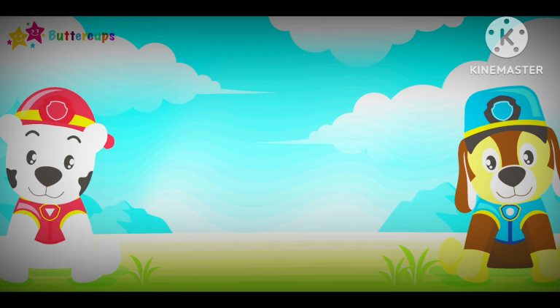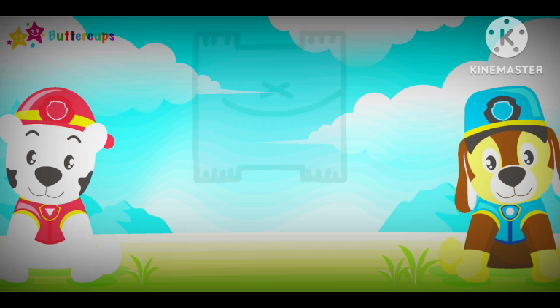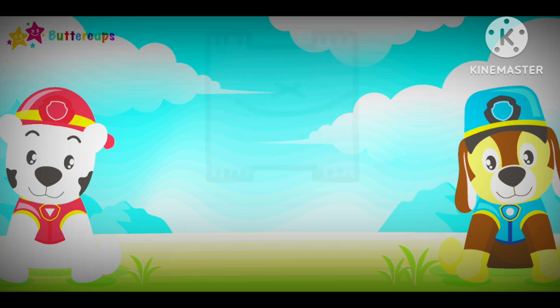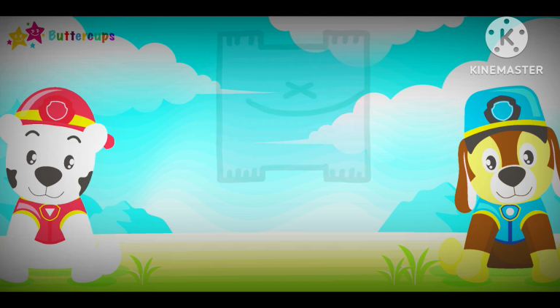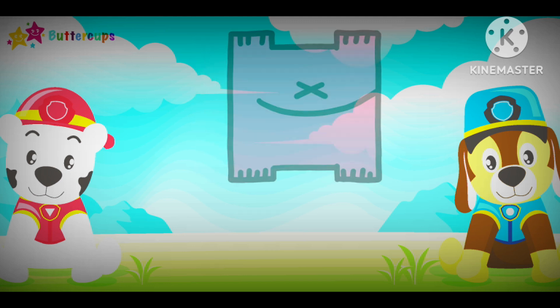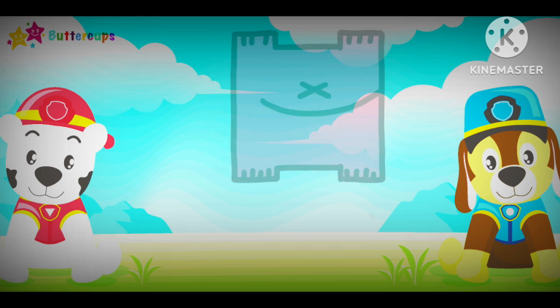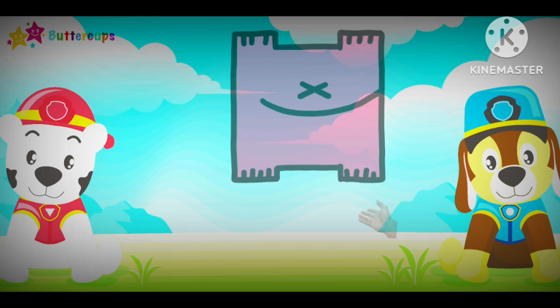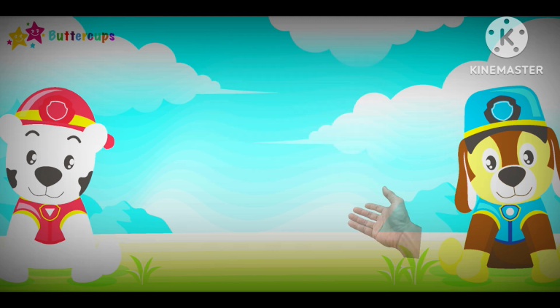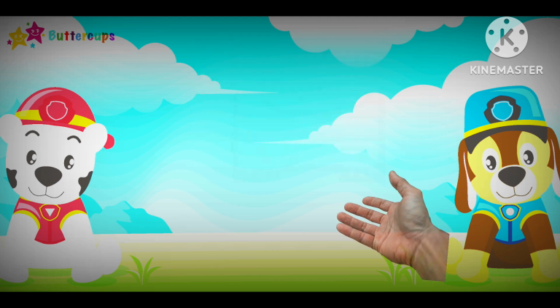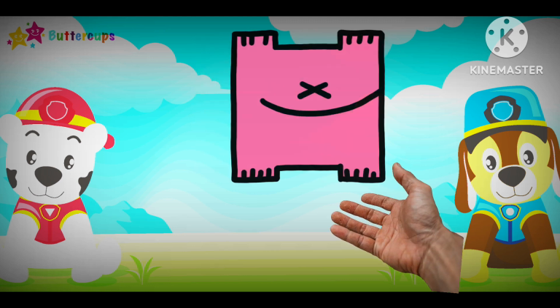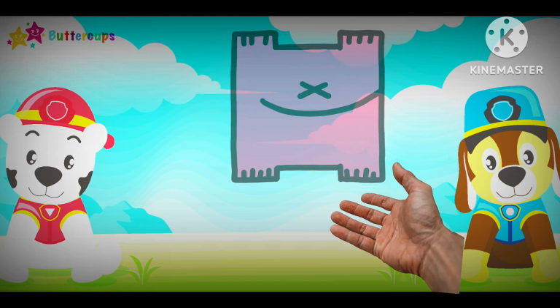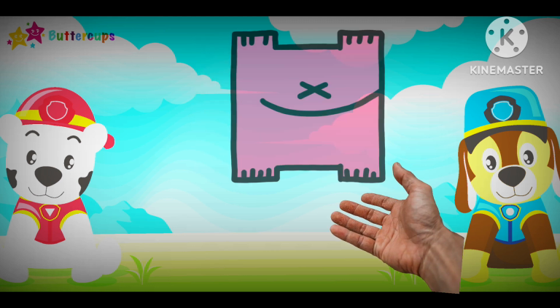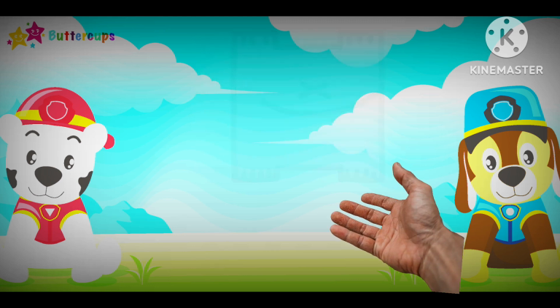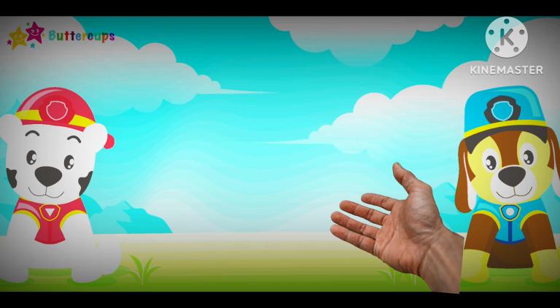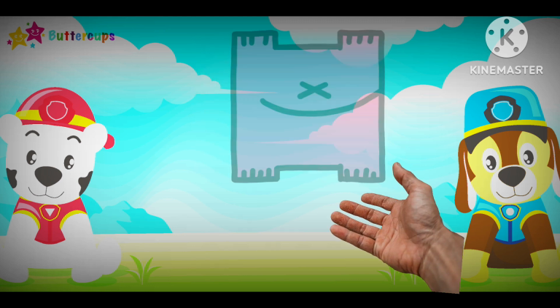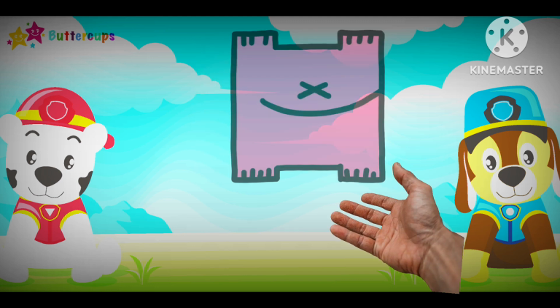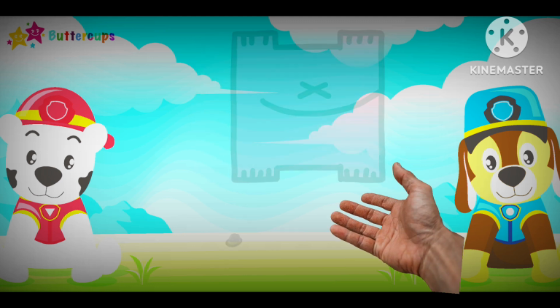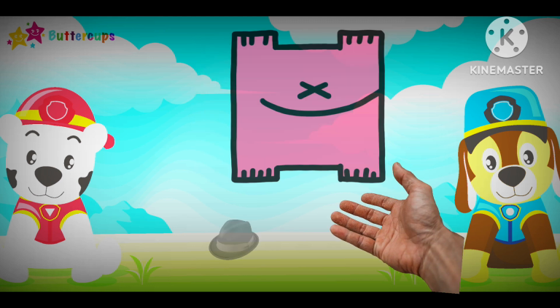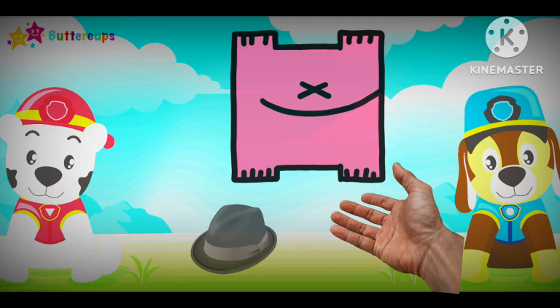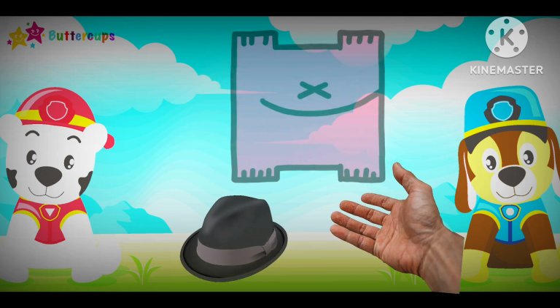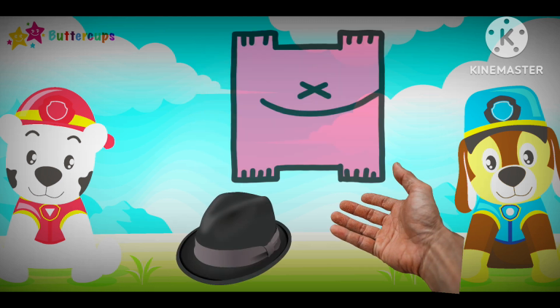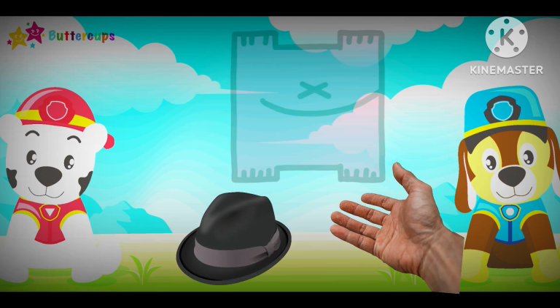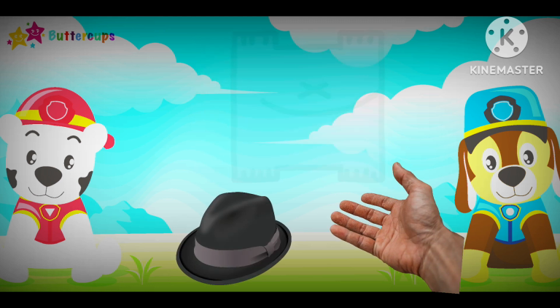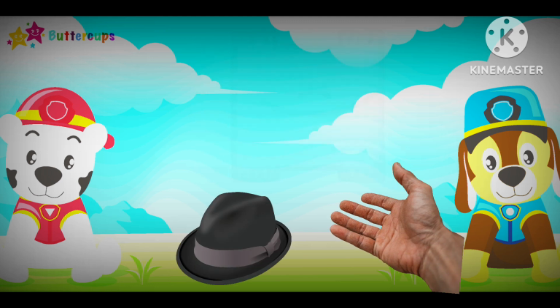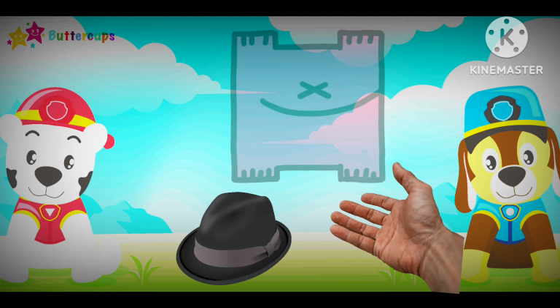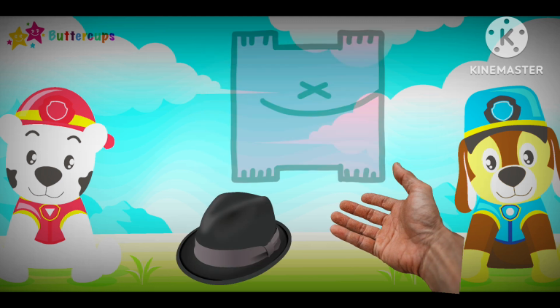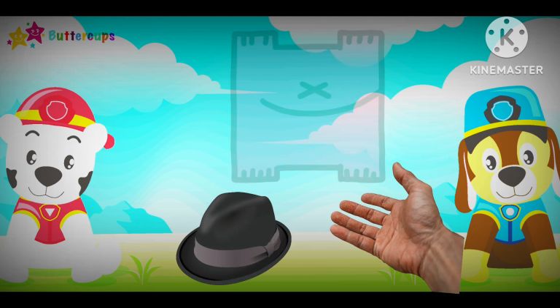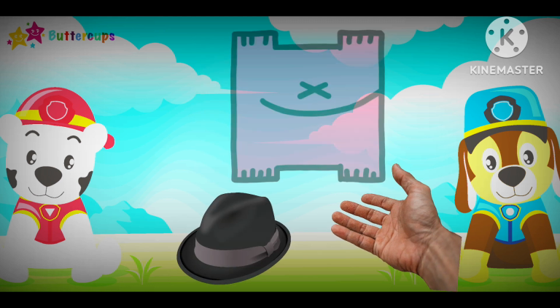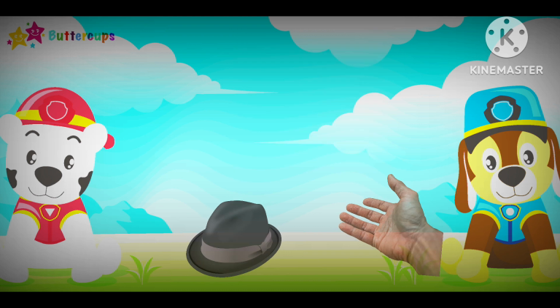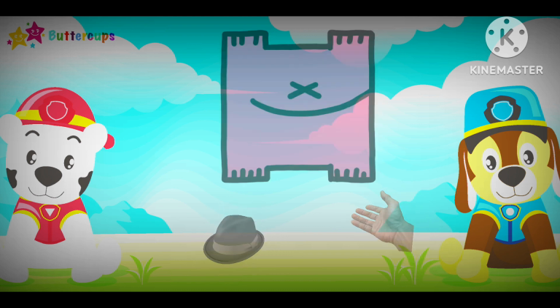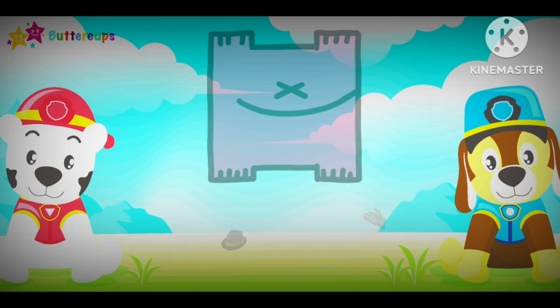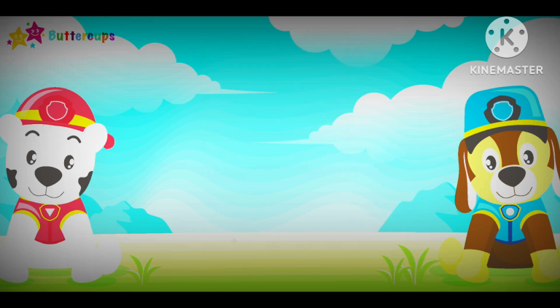H for Hand, H for Head. H-H-H-H. H-H-H-H.